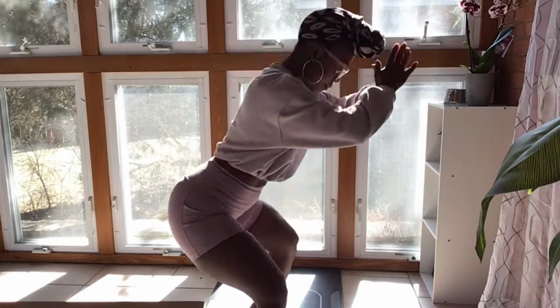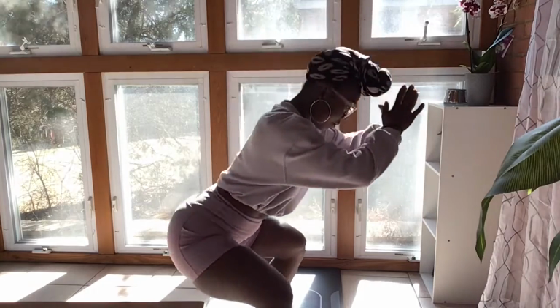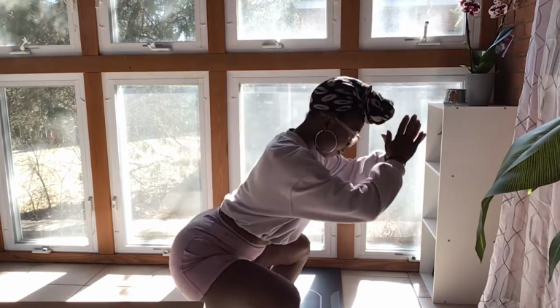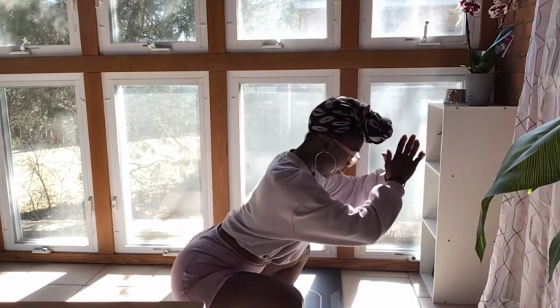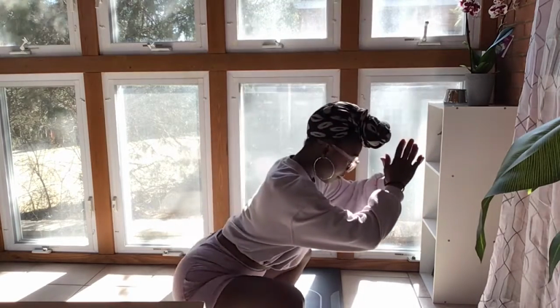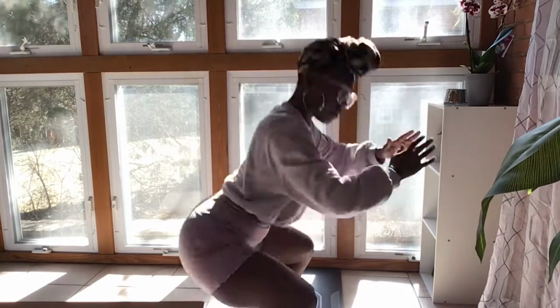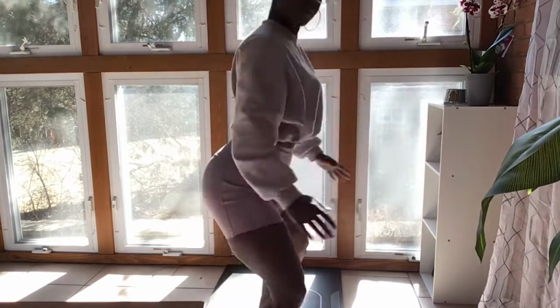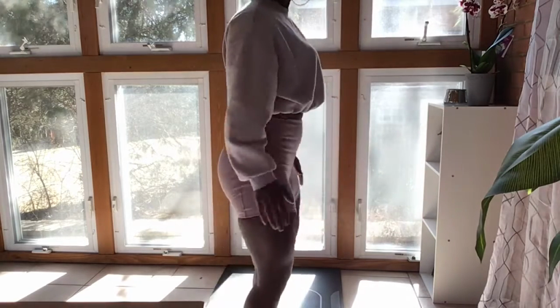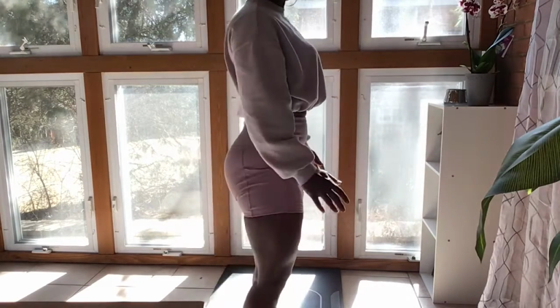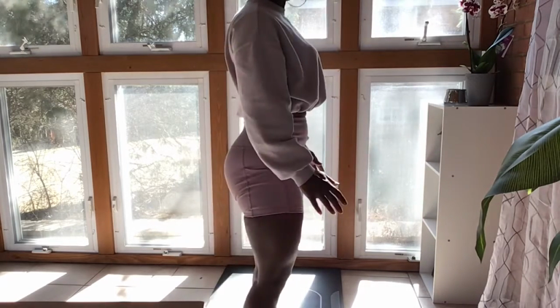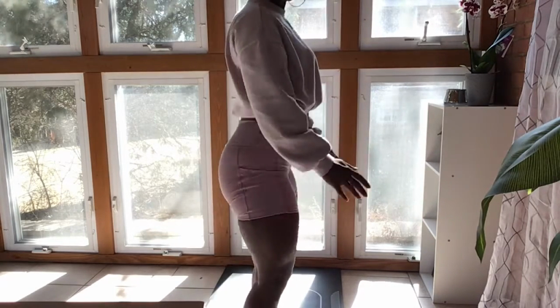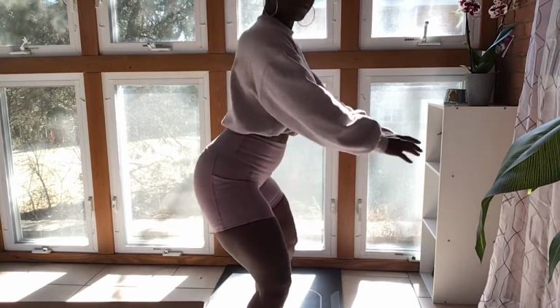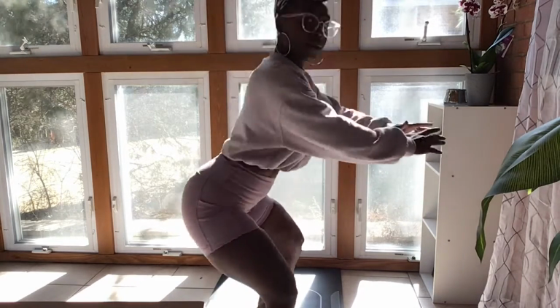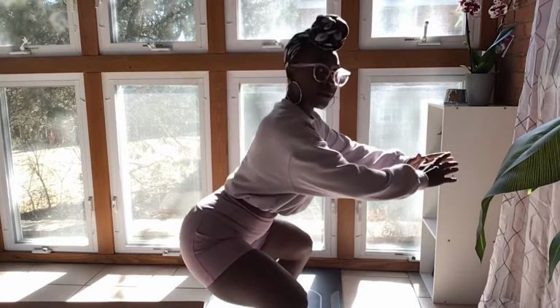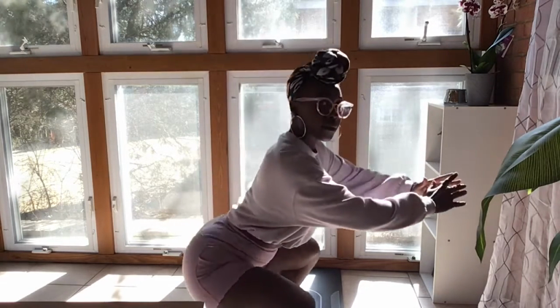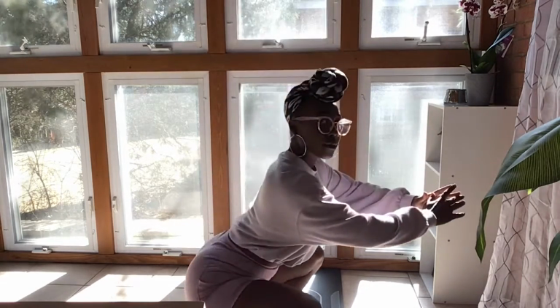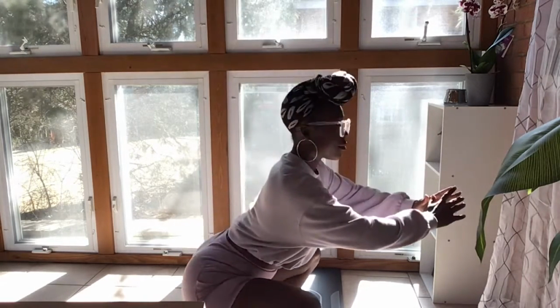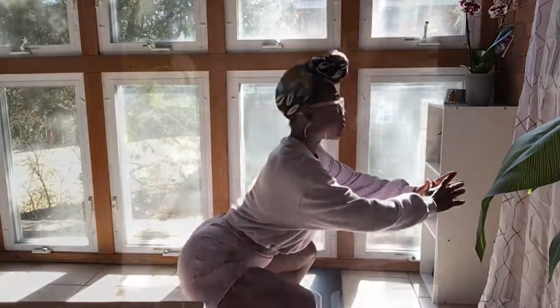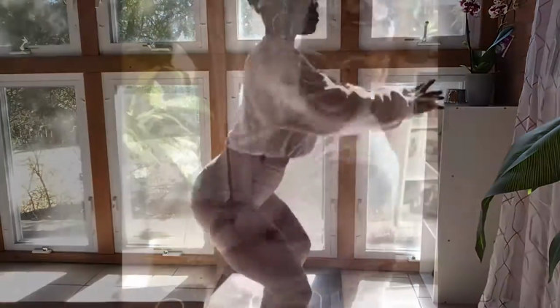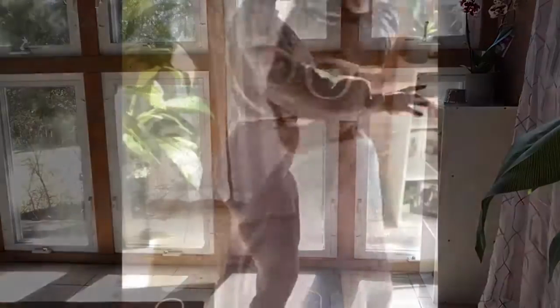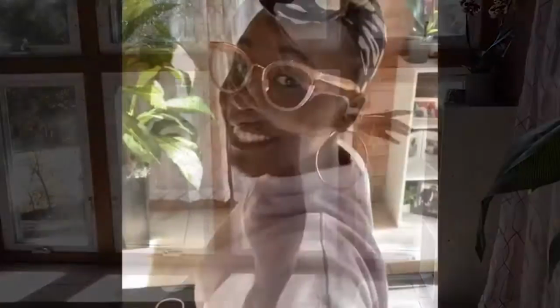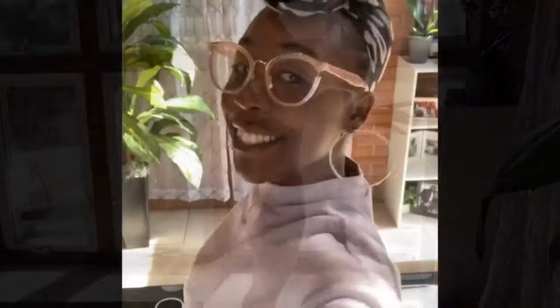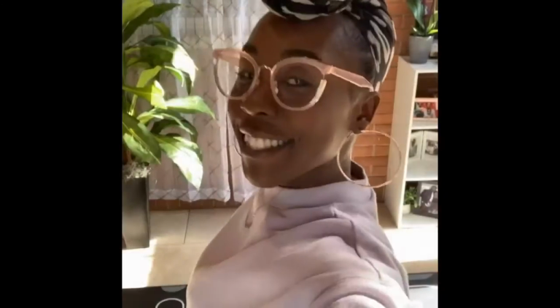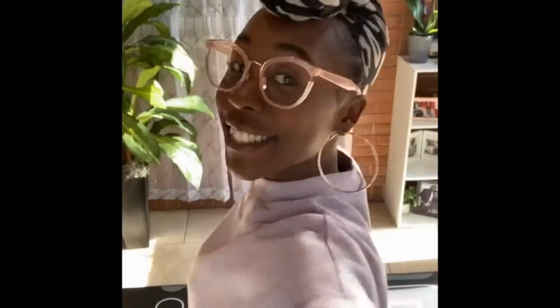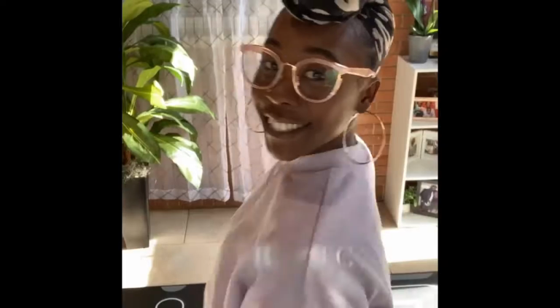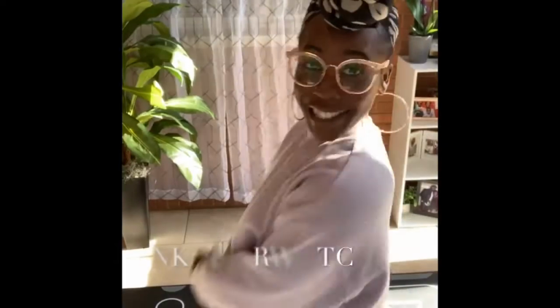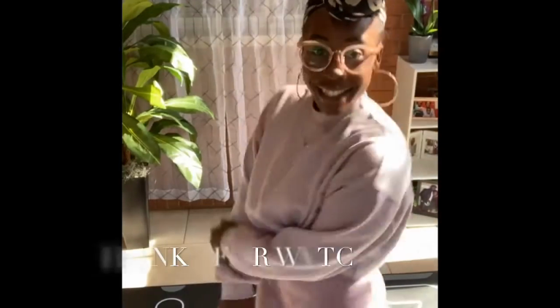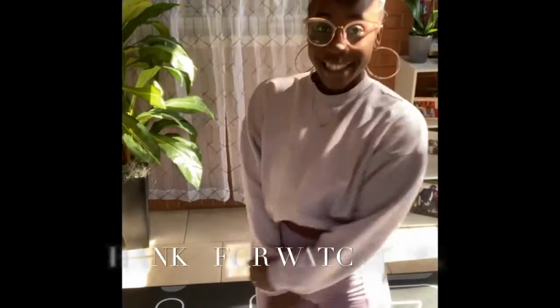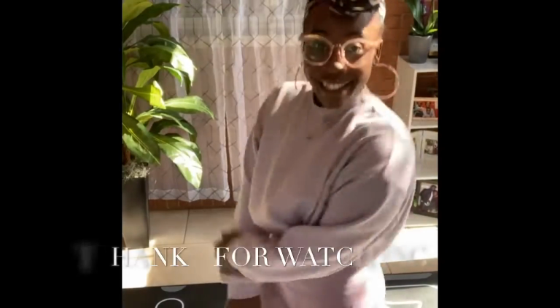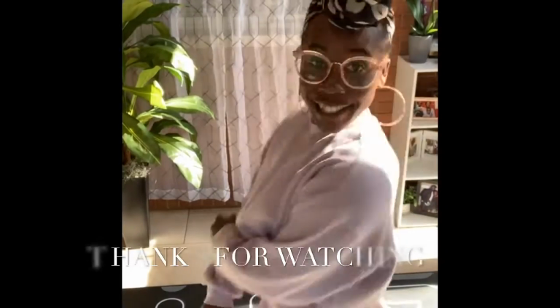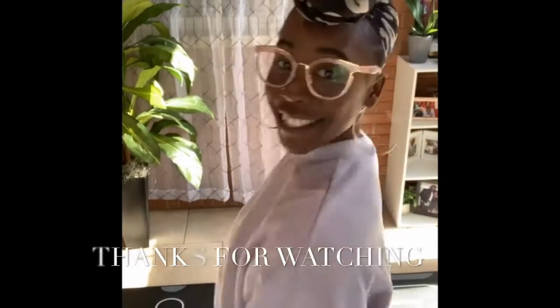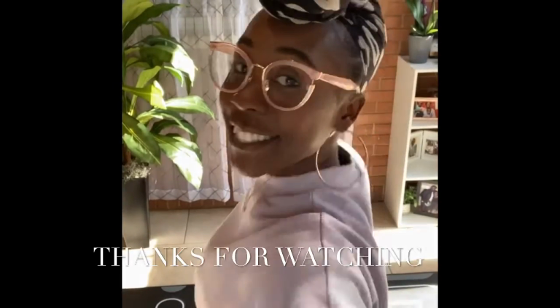Thank y'all for watching, I hope this was helpful, and I will see you in my next video. Goodbye!